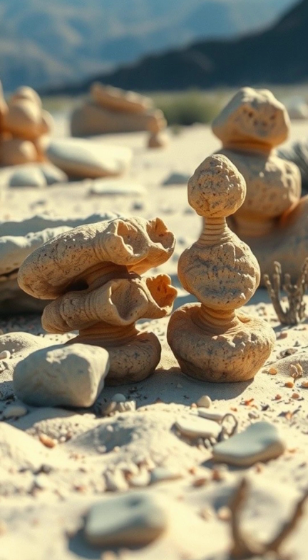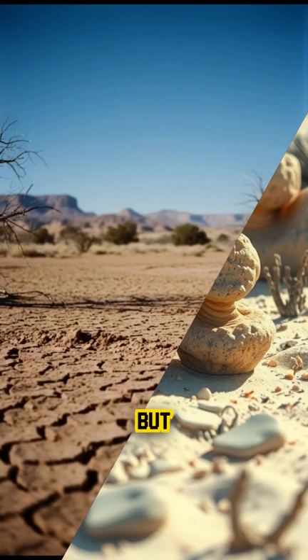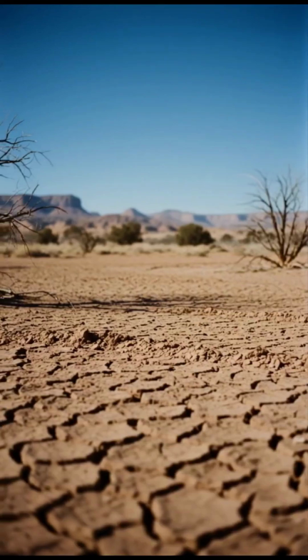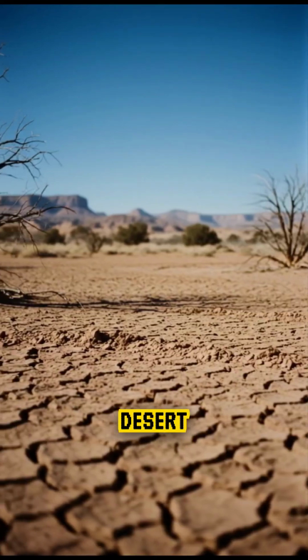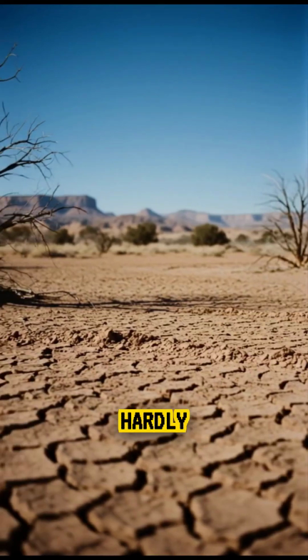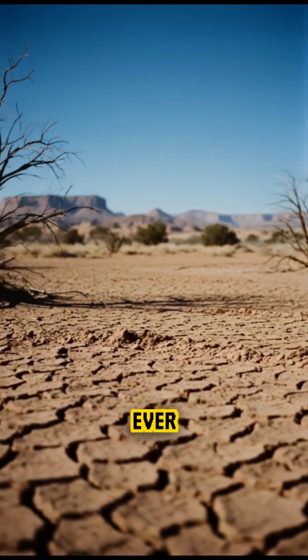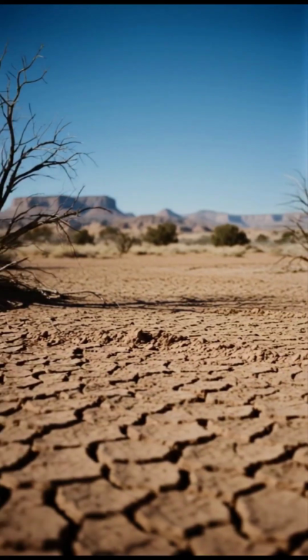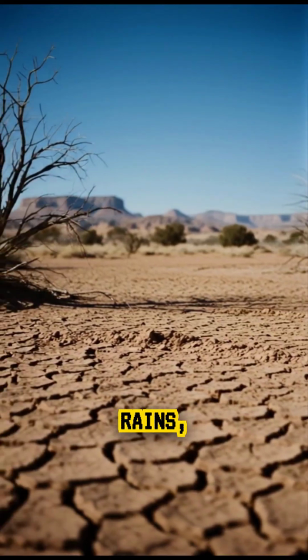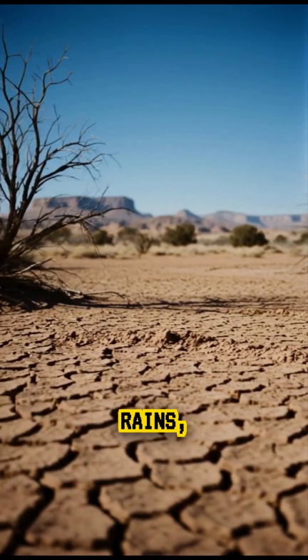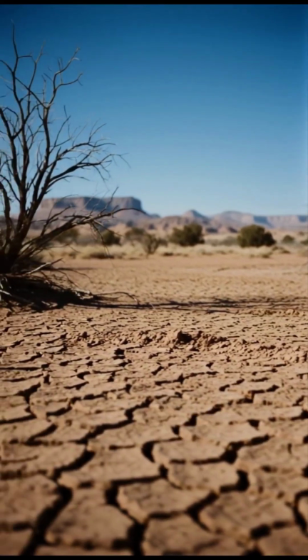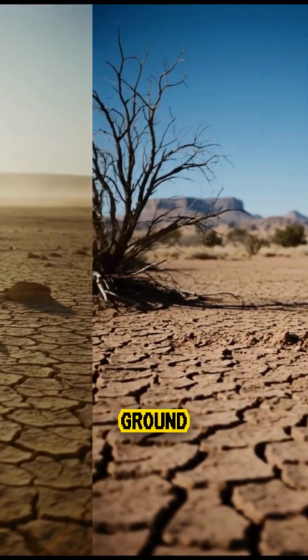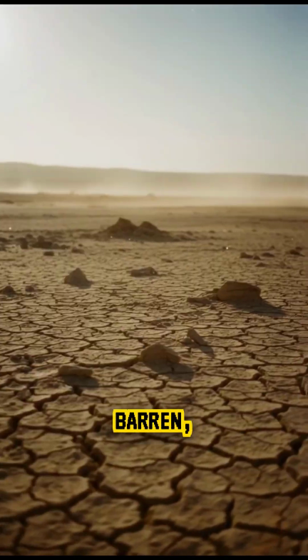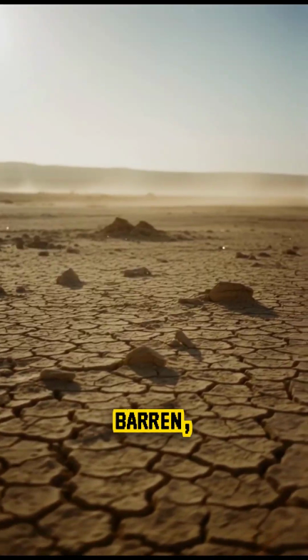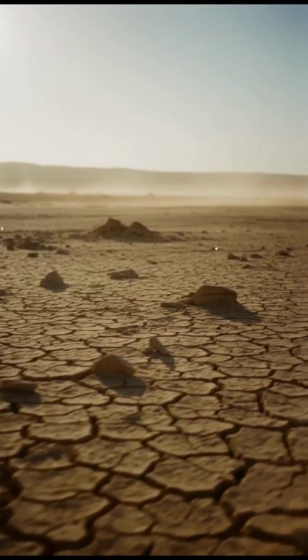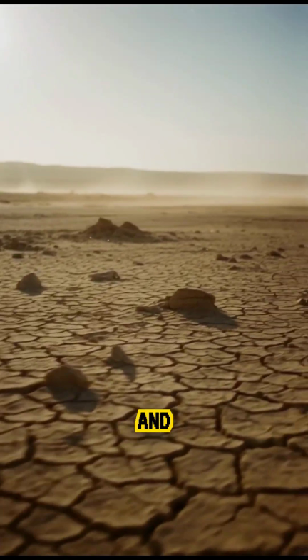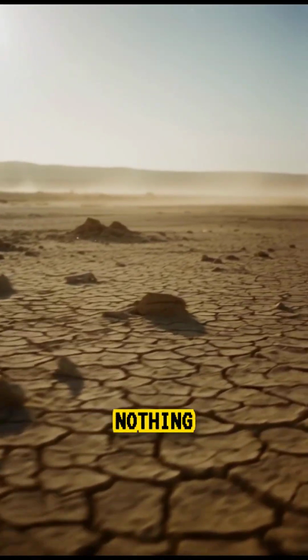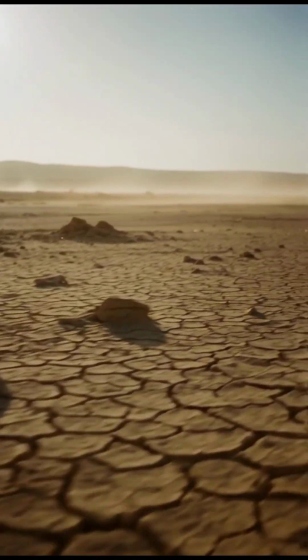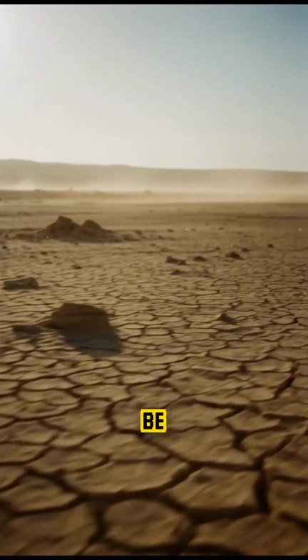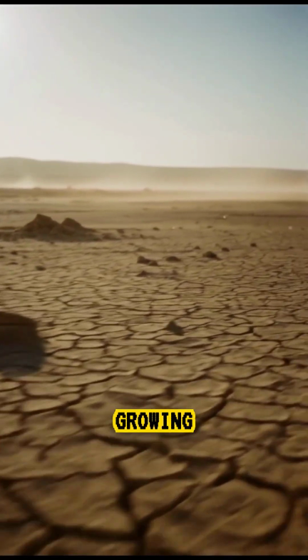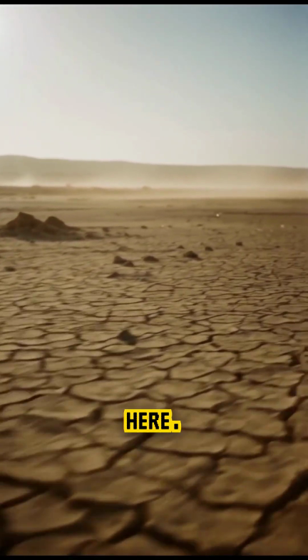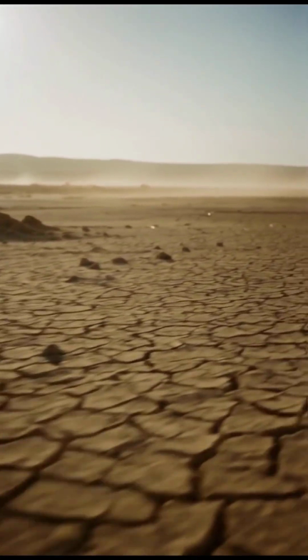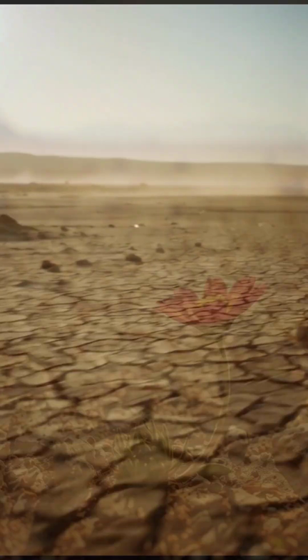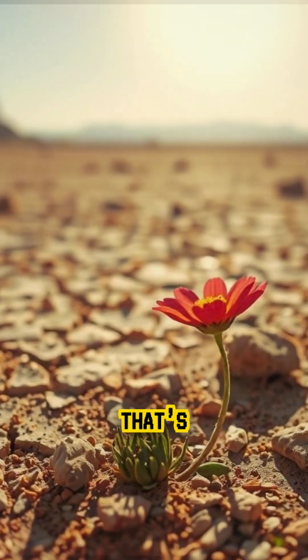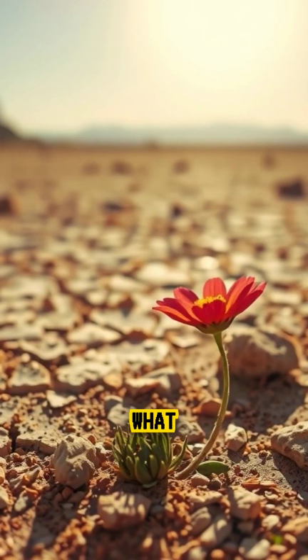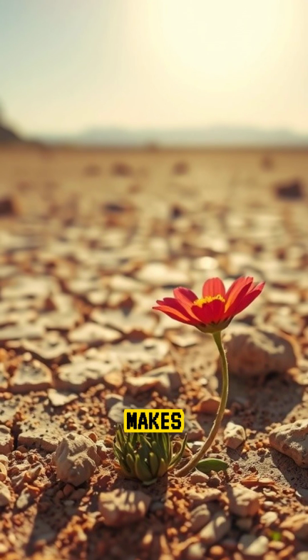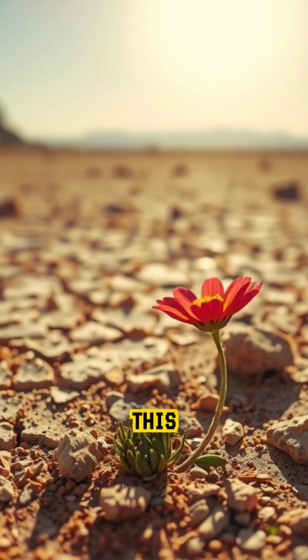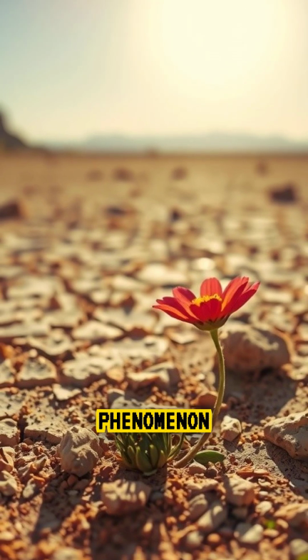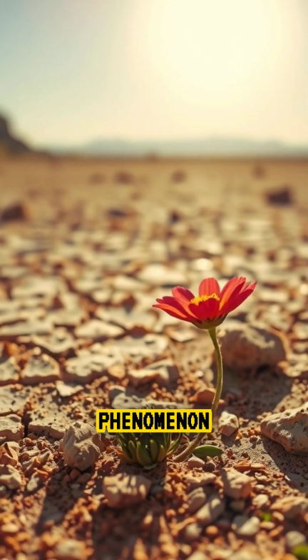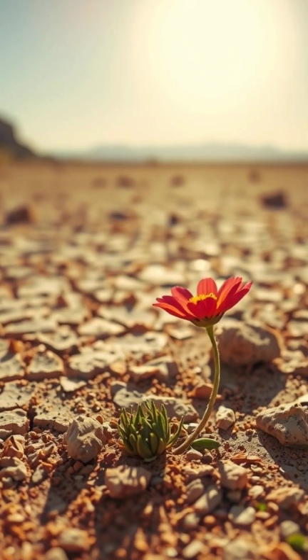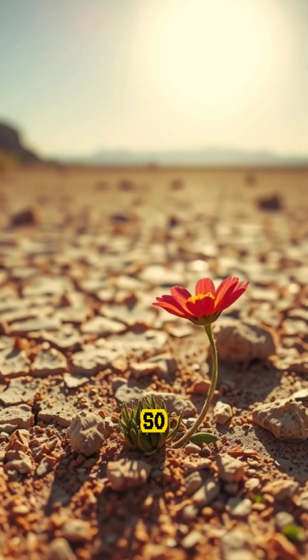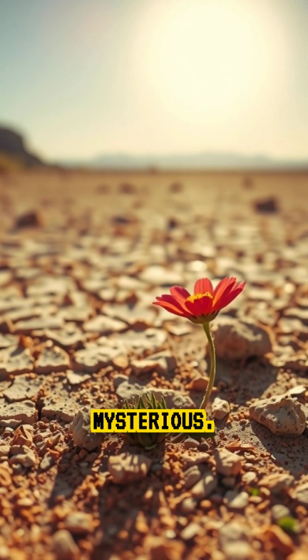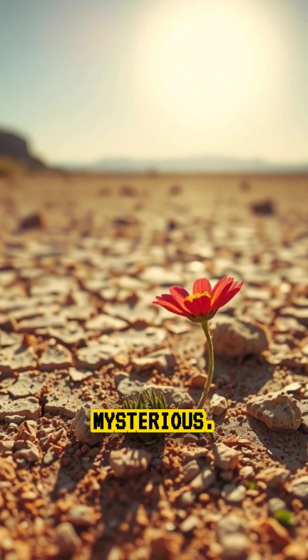But the desert hardly ever rains, the ground is barren, and nothing should be growing here. That's what makes this phenomenon so mysterious.